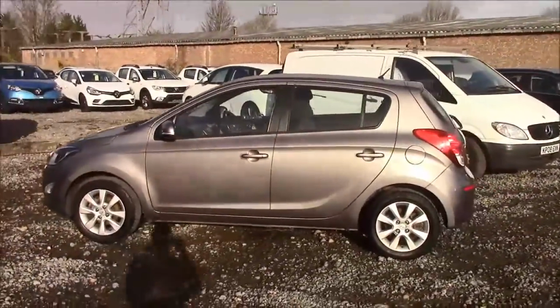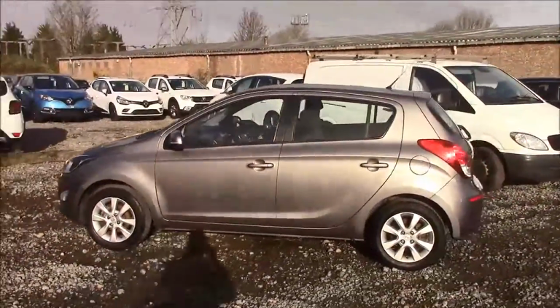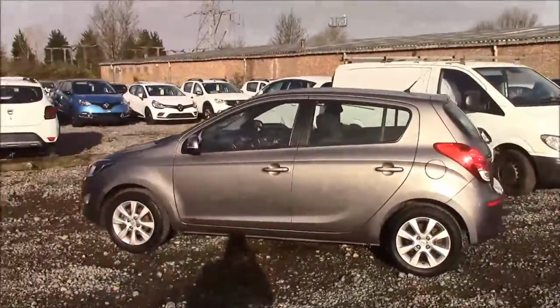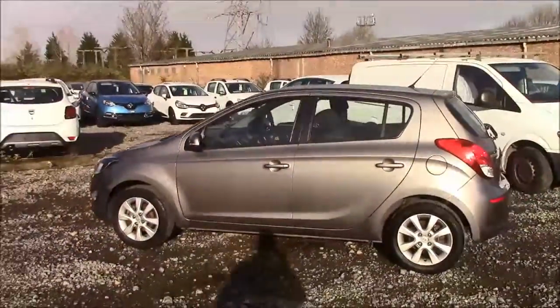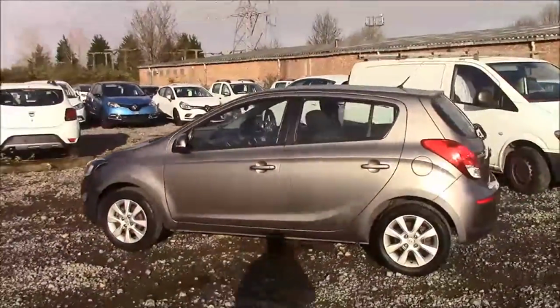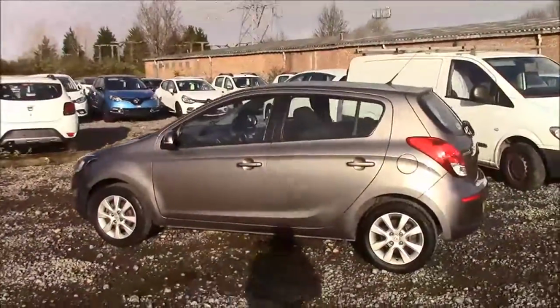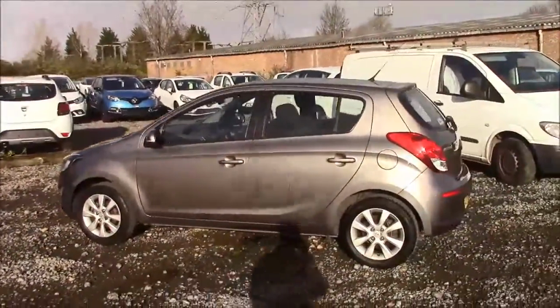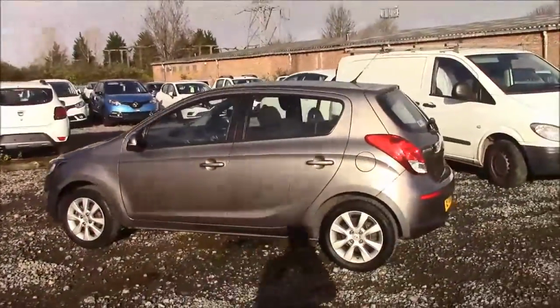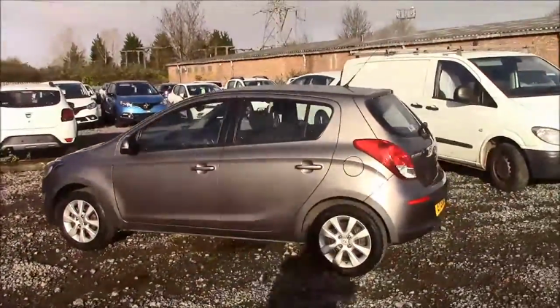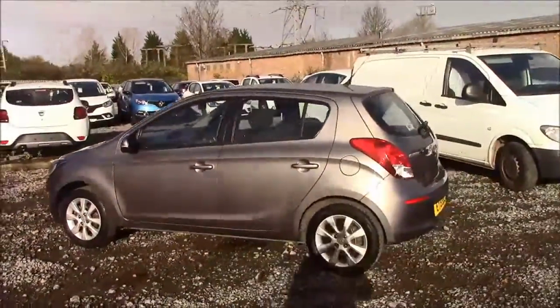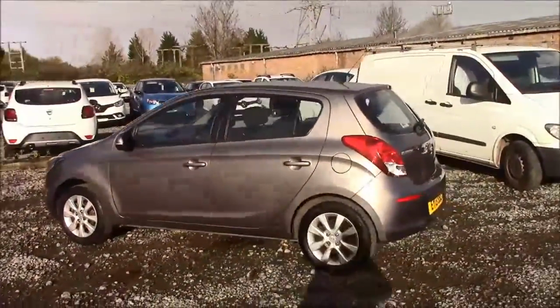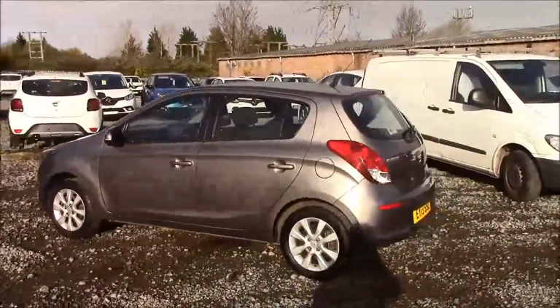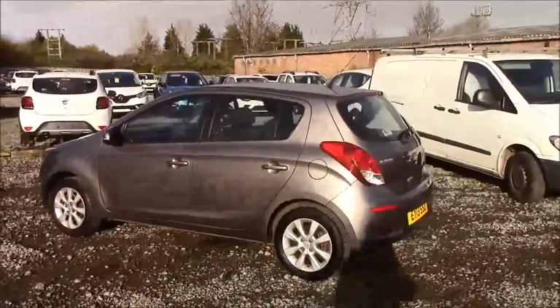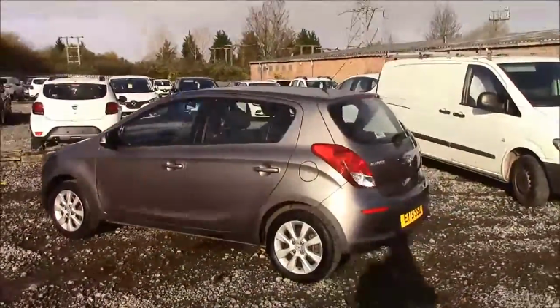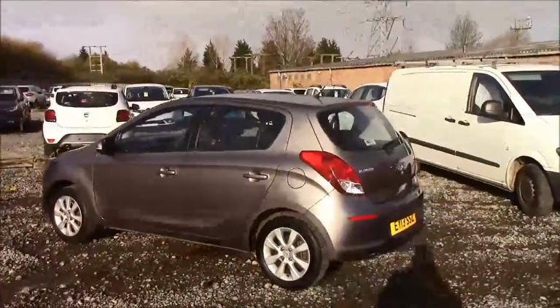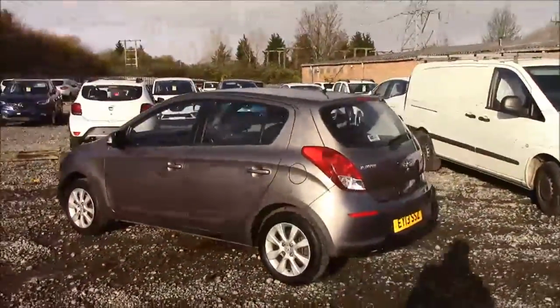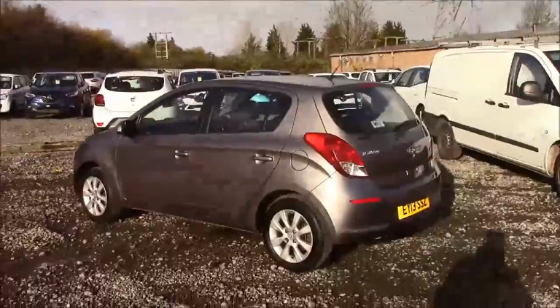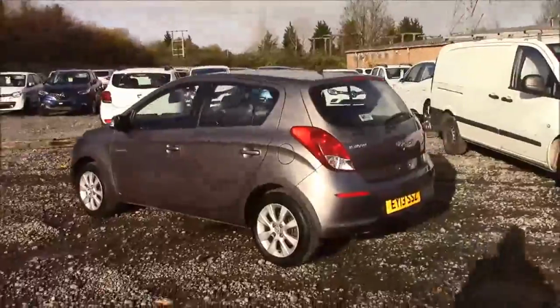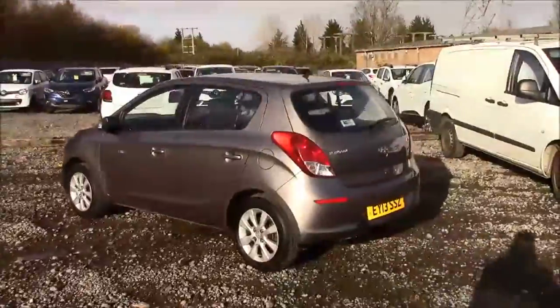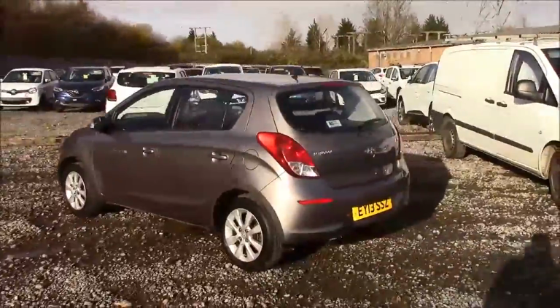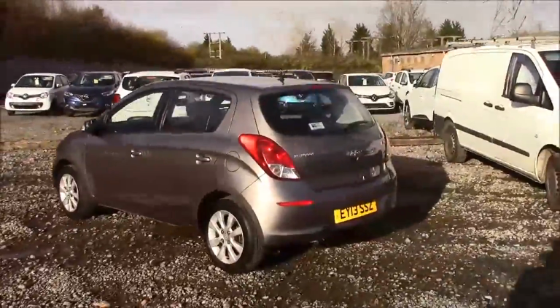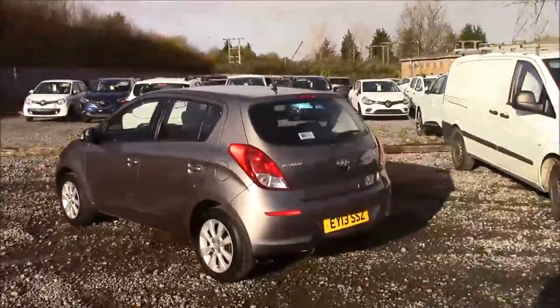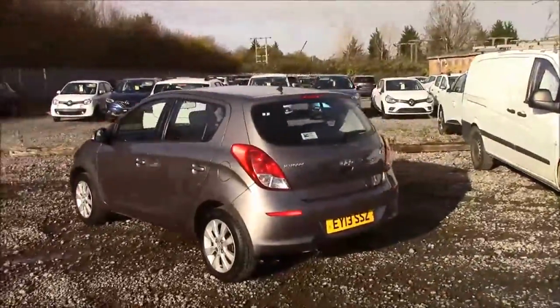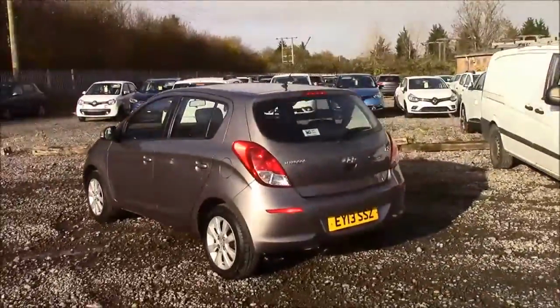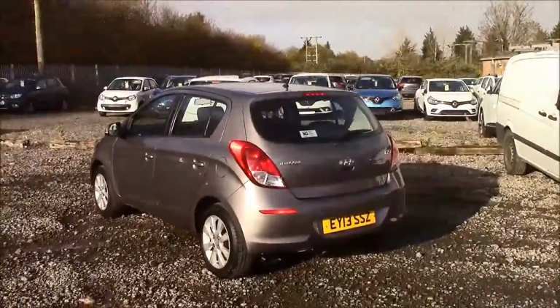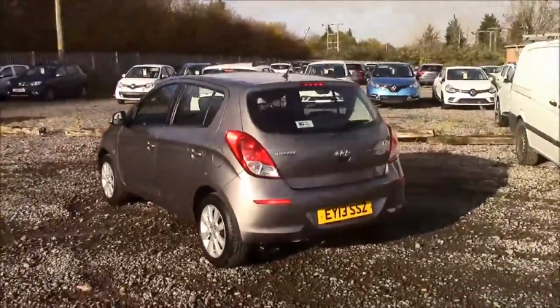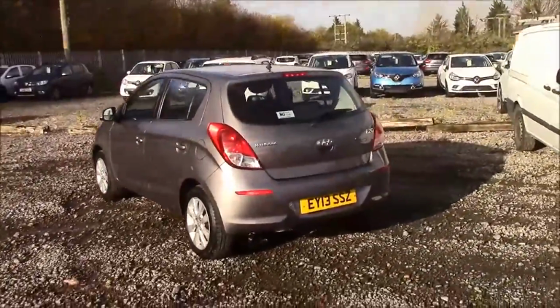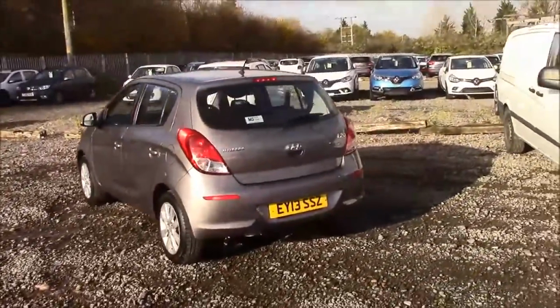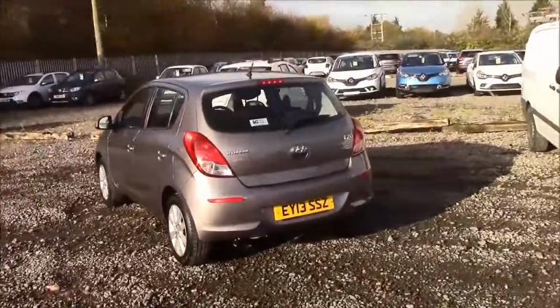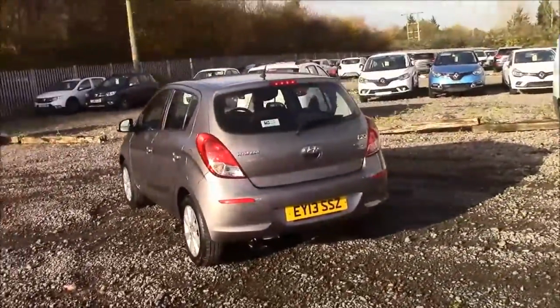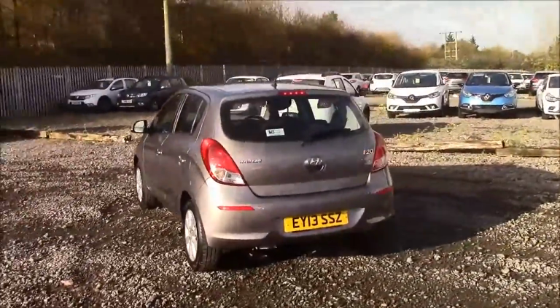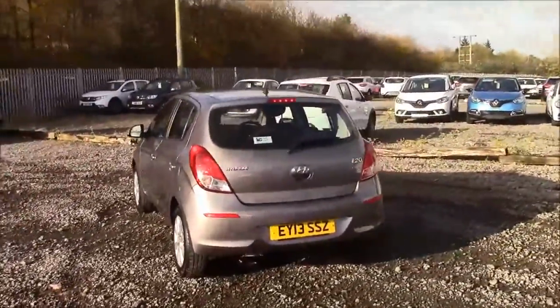As we walk around the vehicle you can see this car comes on alloy wheels with same-colour body cladding, and this car also comes fitted with a heated front windshield.